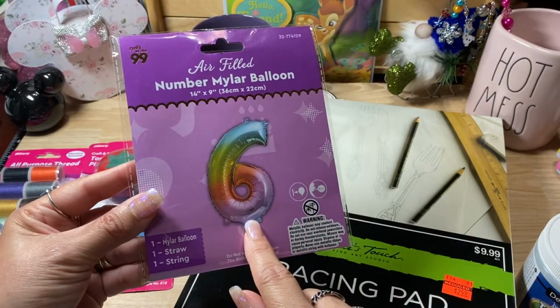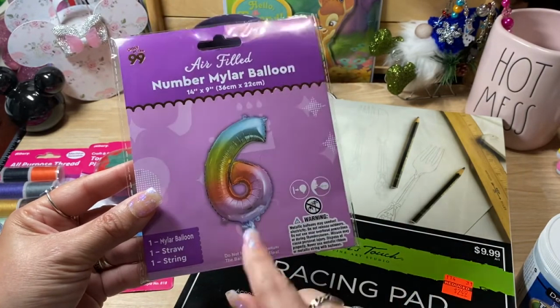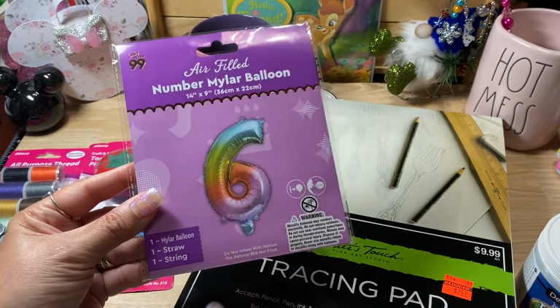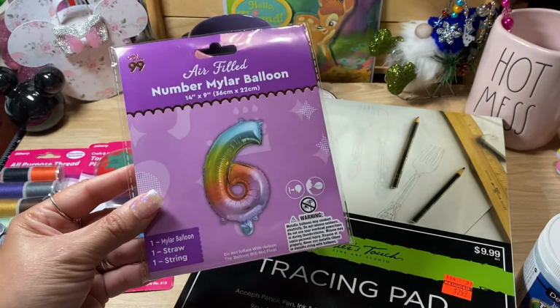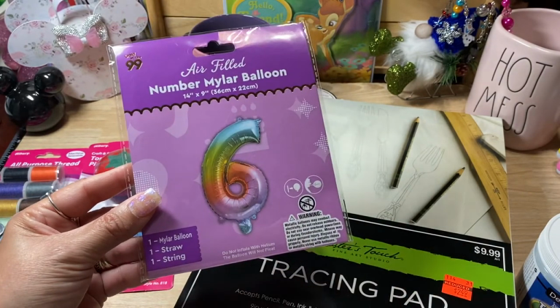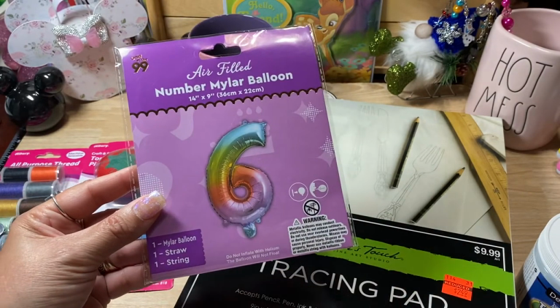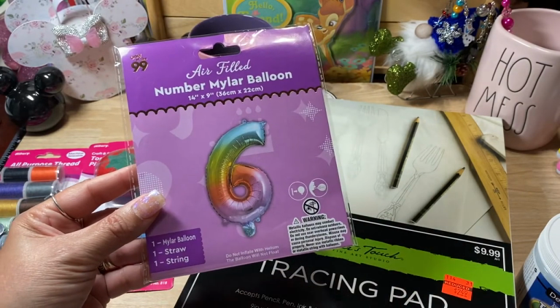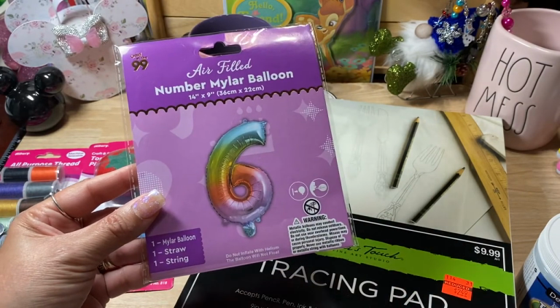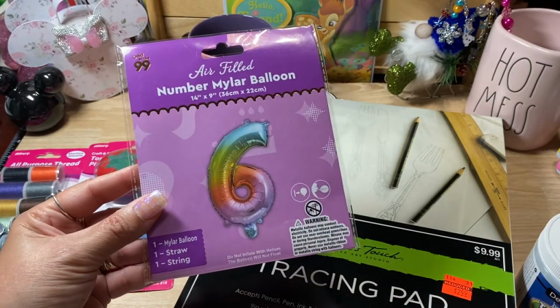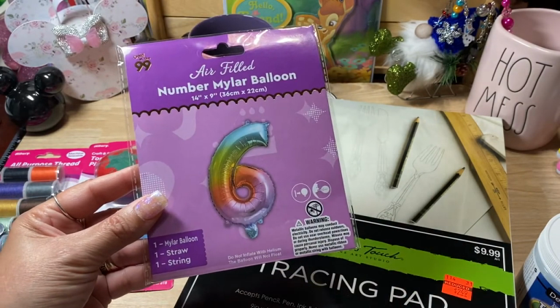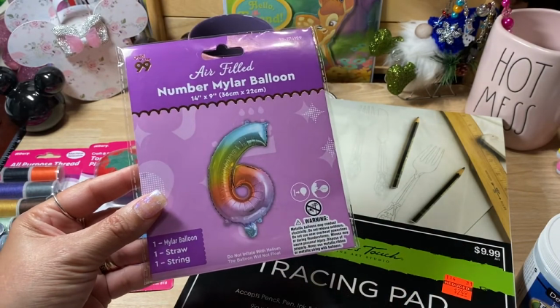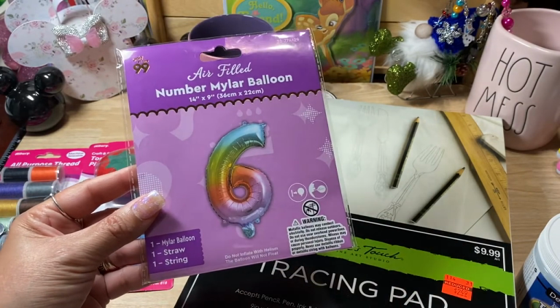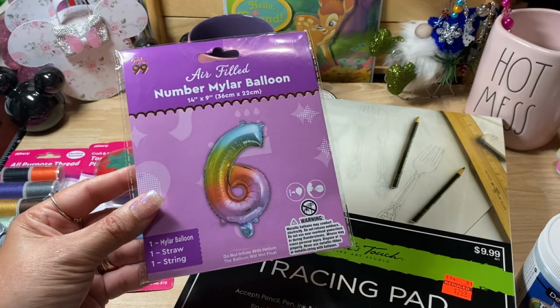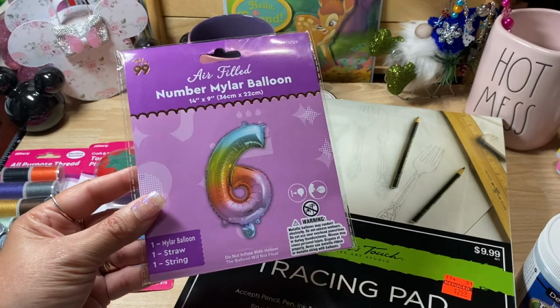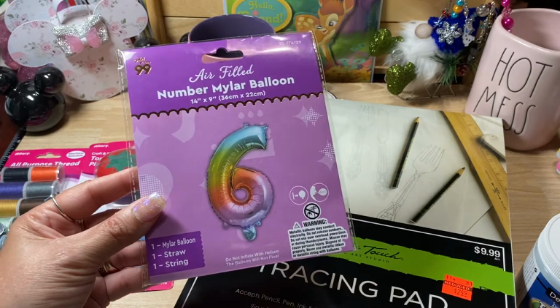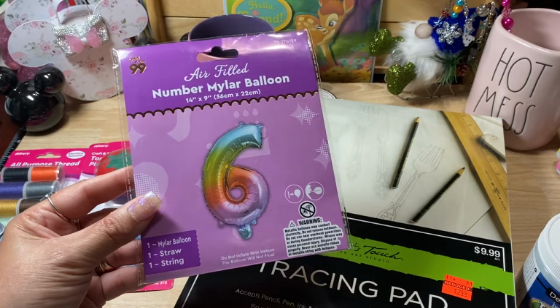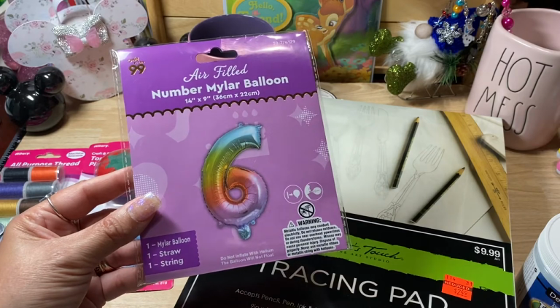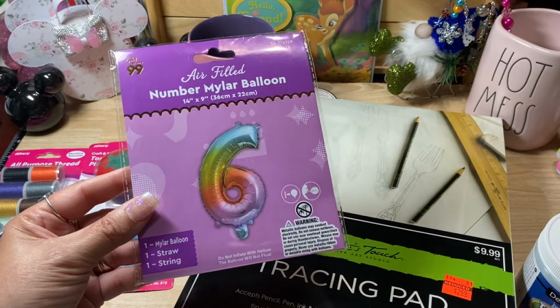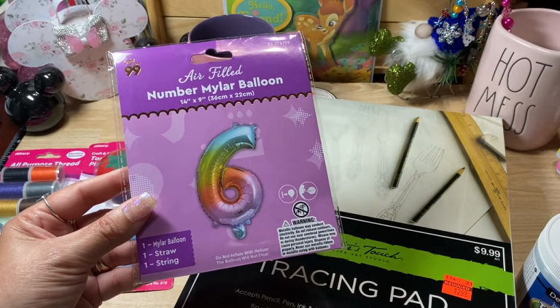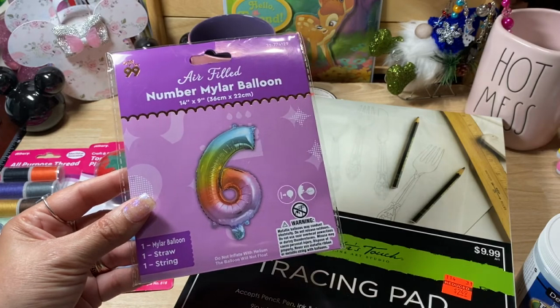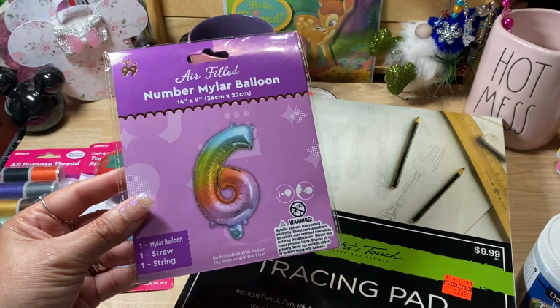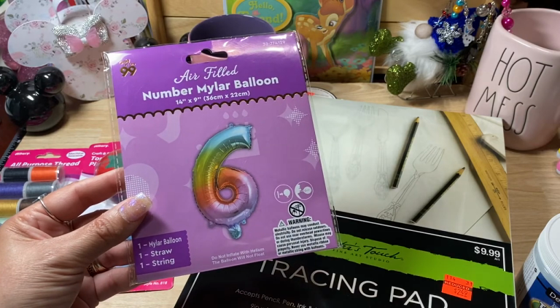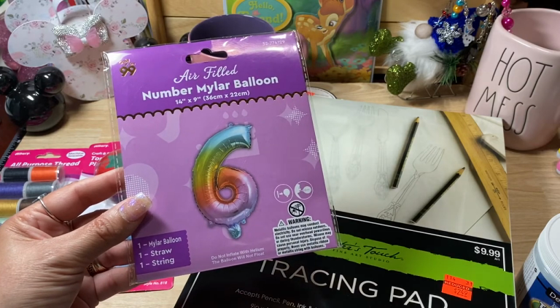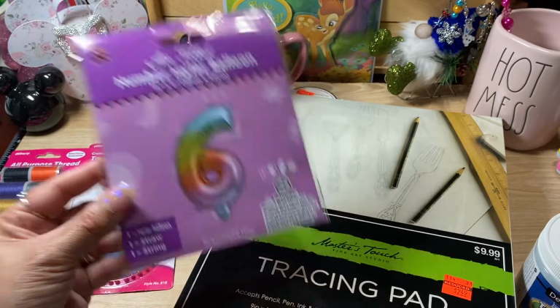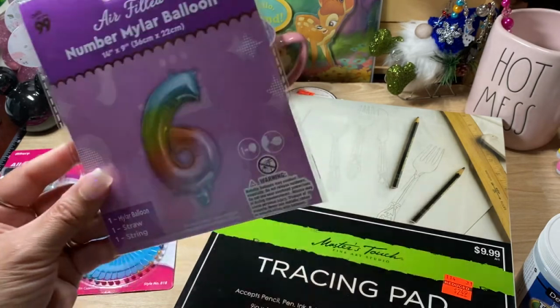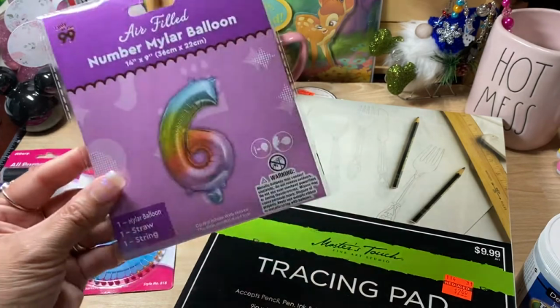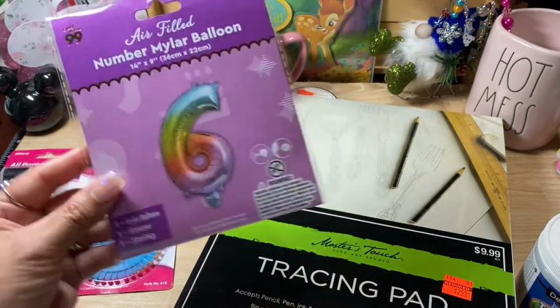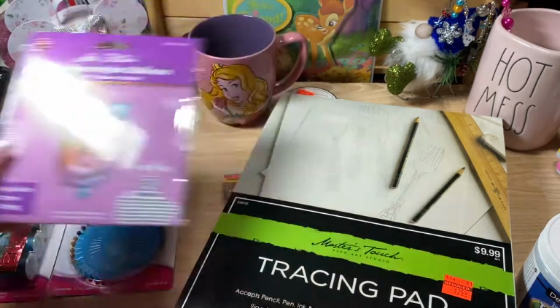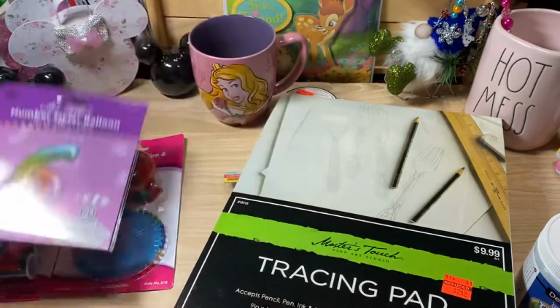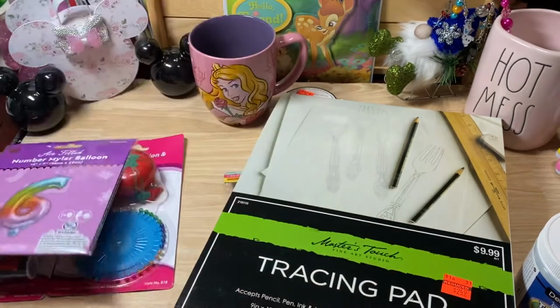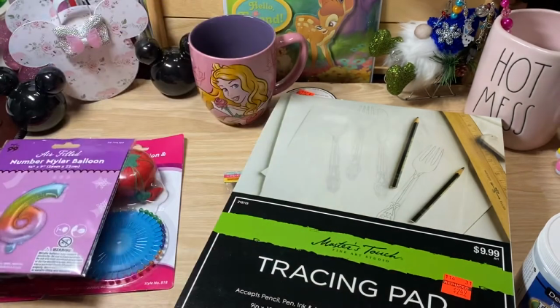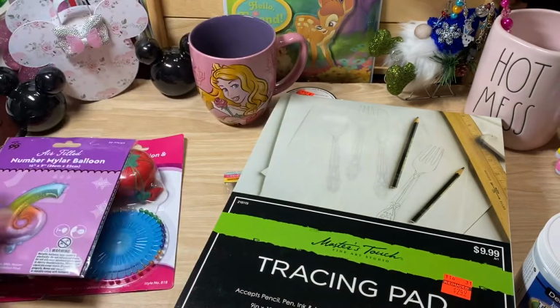I did pick up a number six balloon because my grandson will be turning six. I thought that was a pretty color.